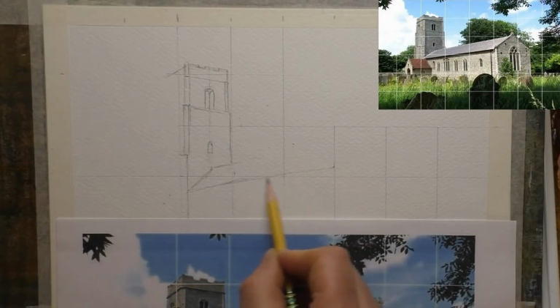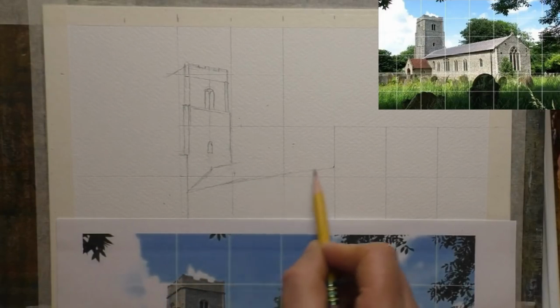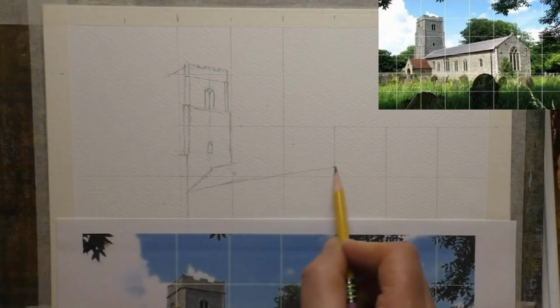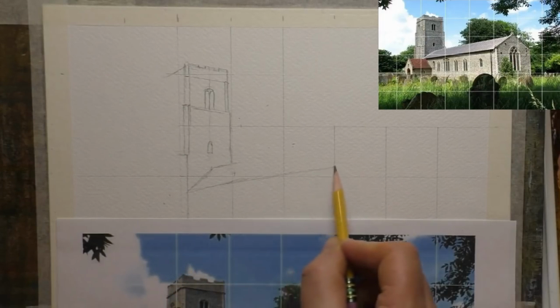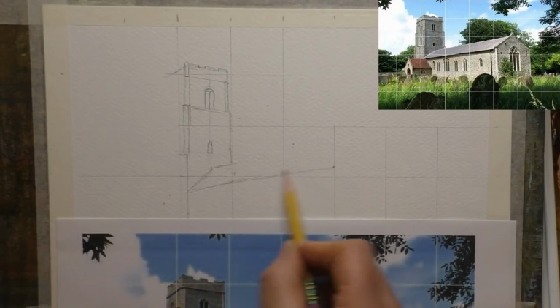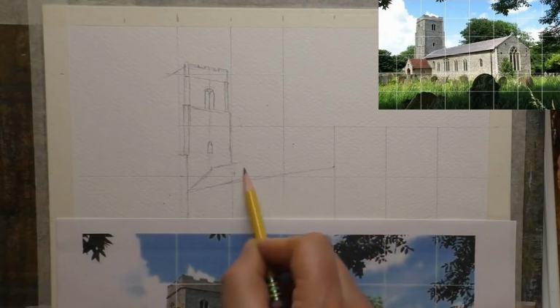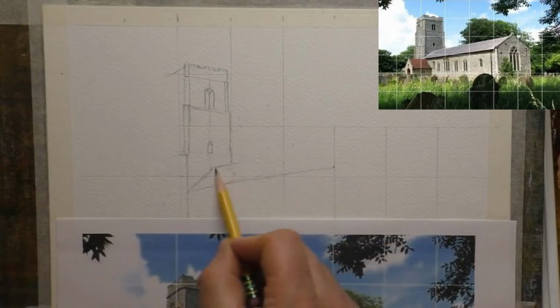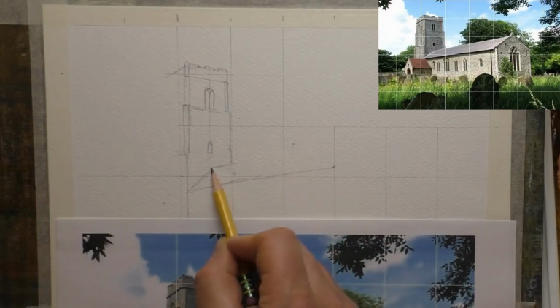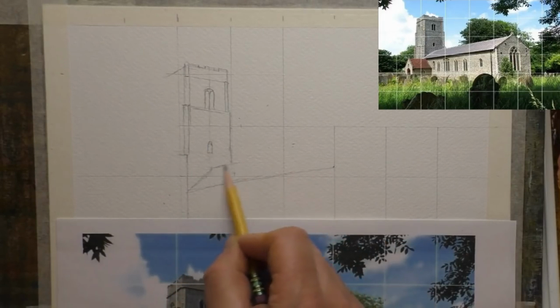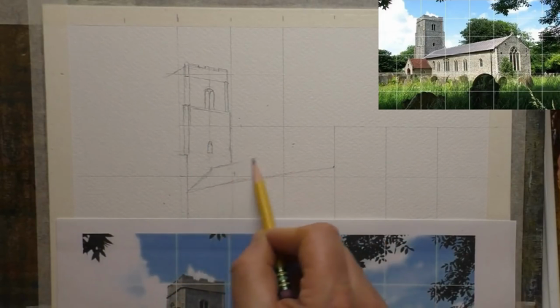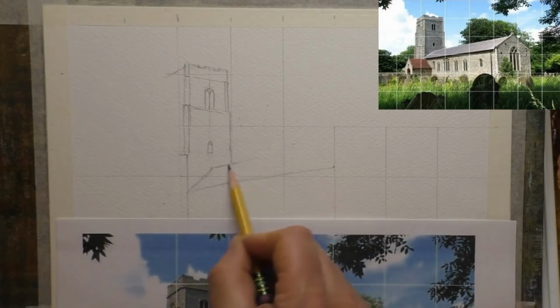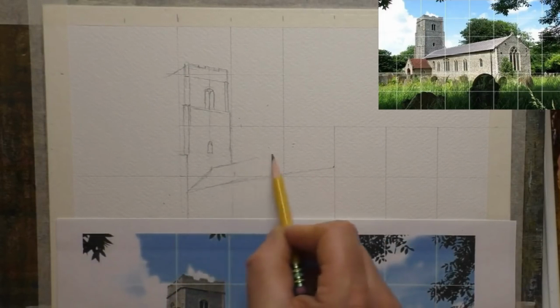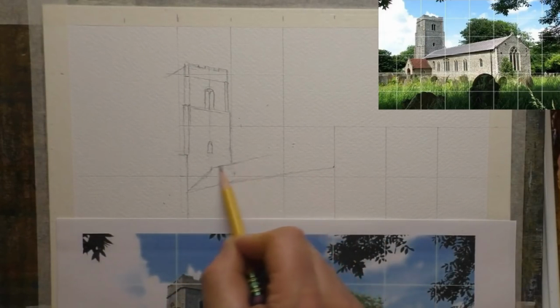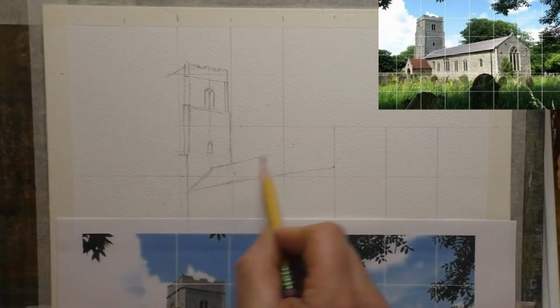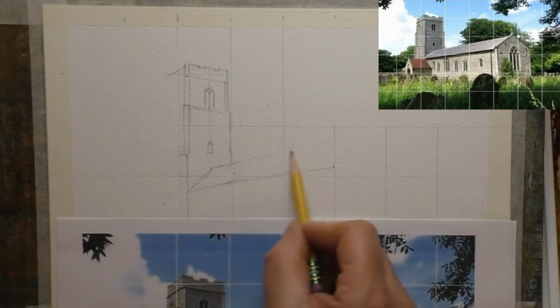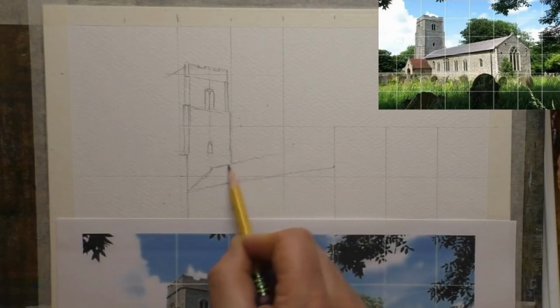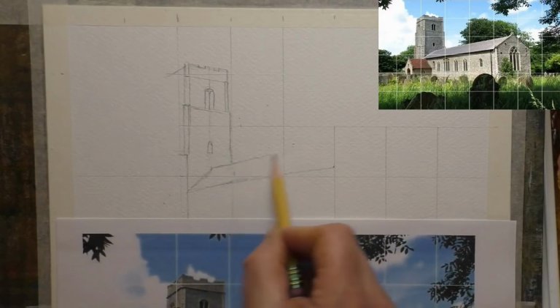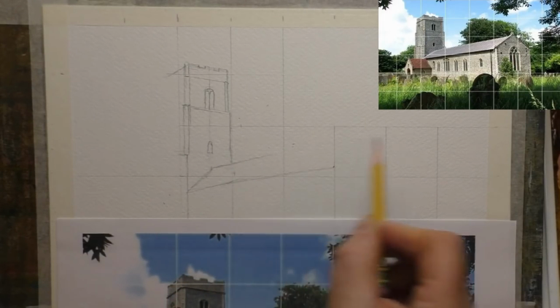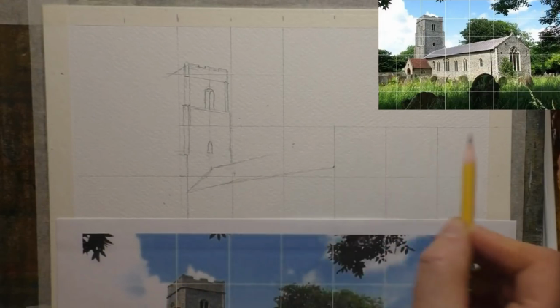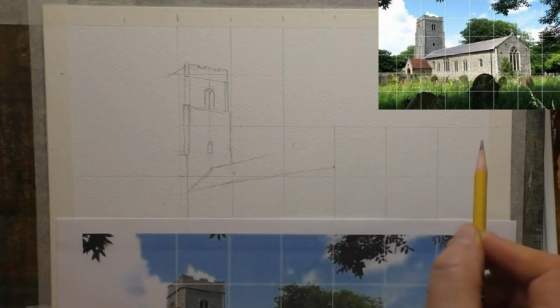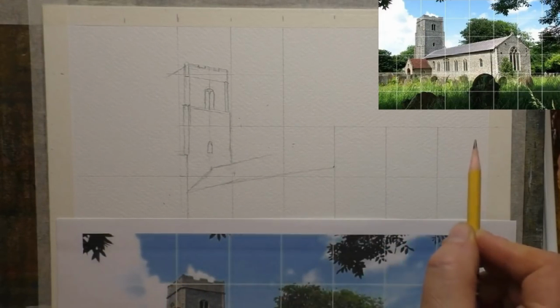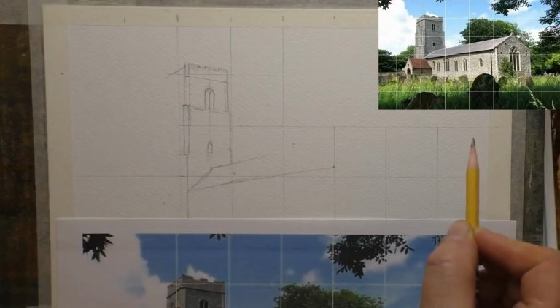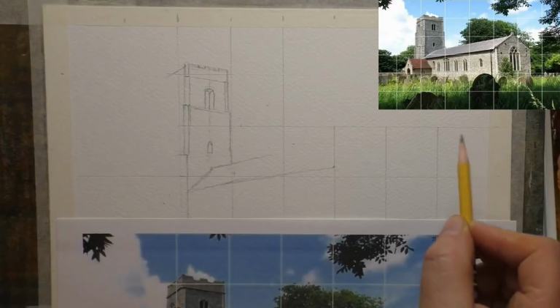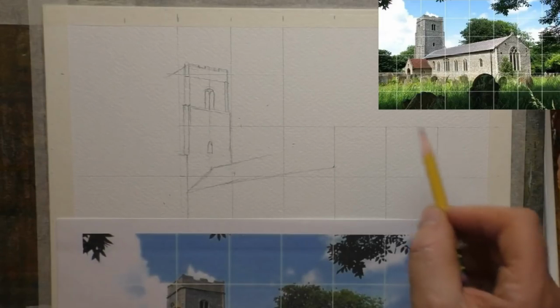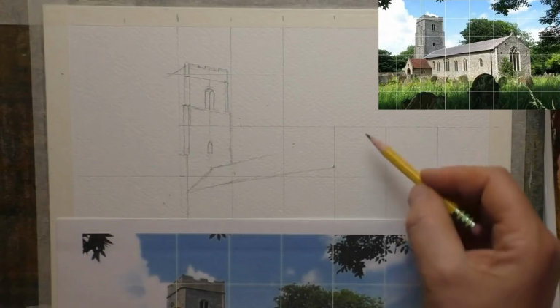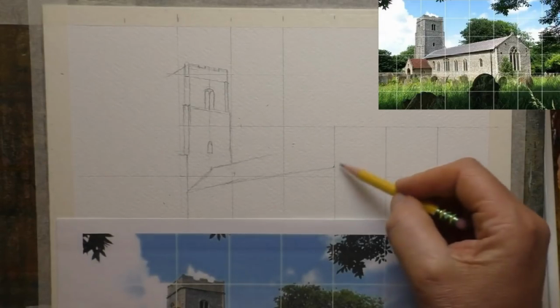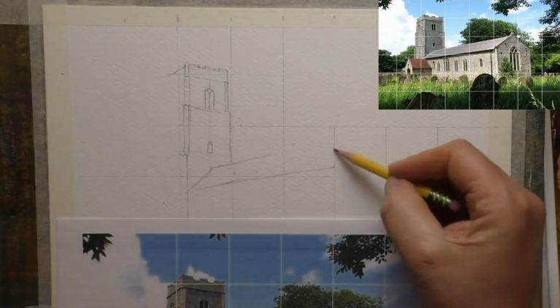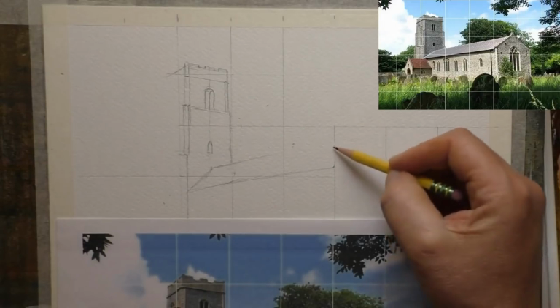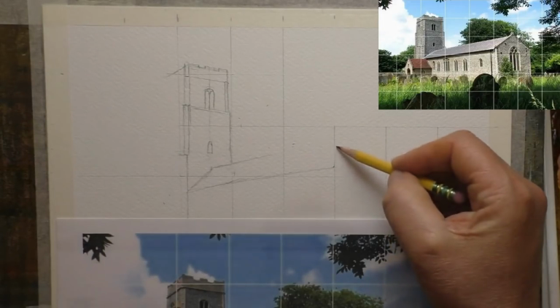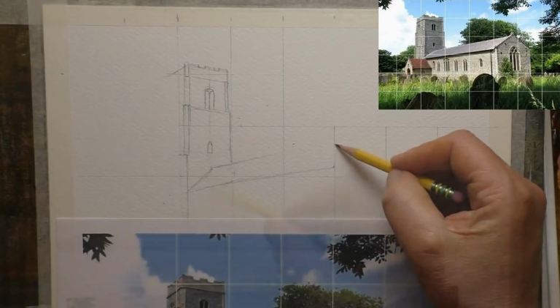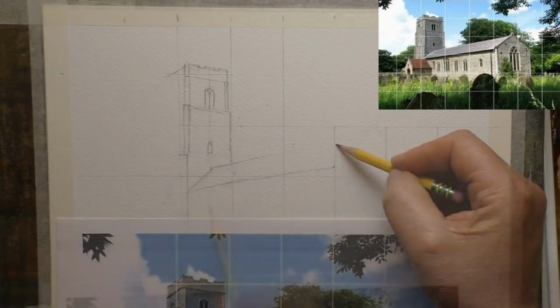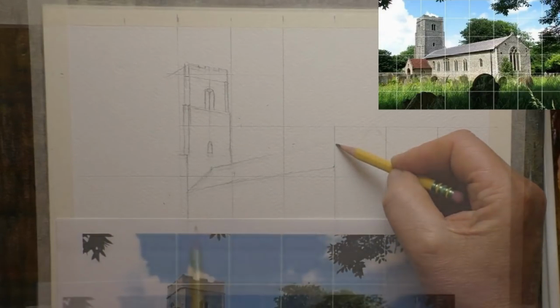So I'm going to do this sort of pencil and wash style watercolour today to test it even further.